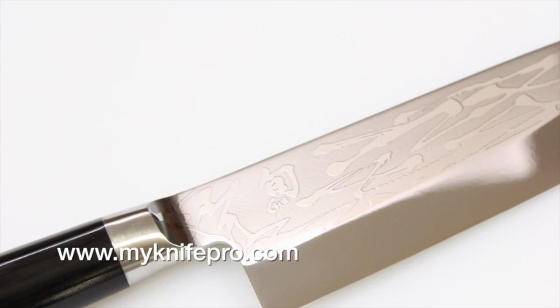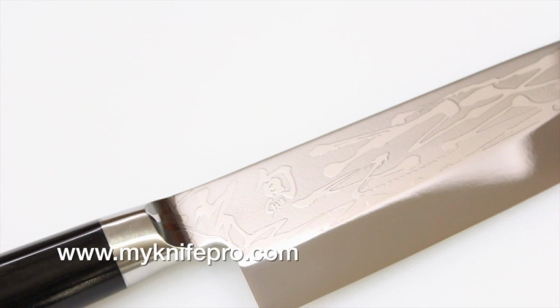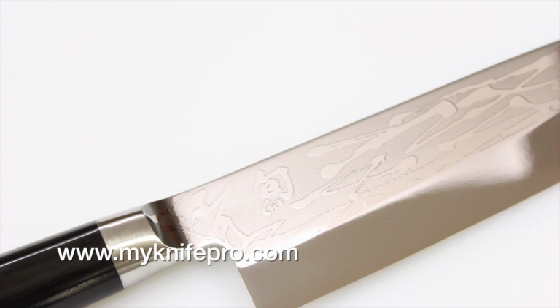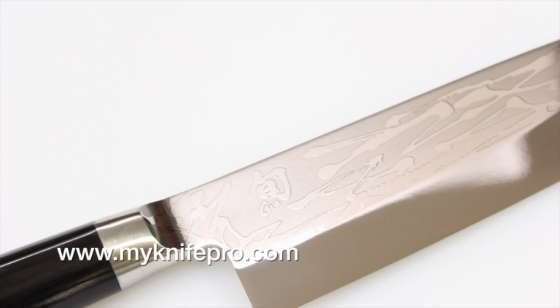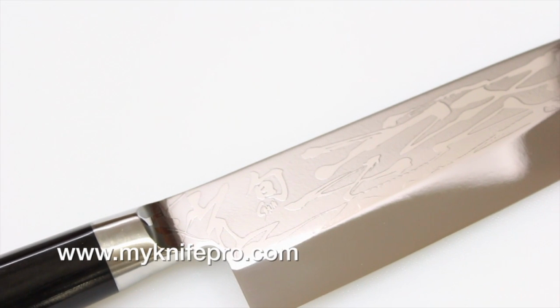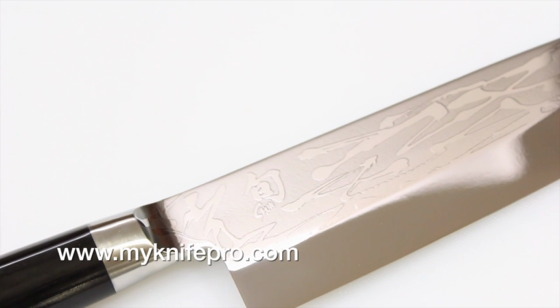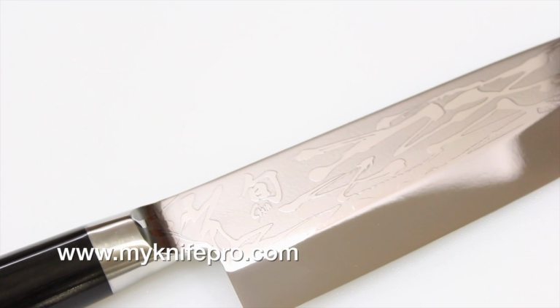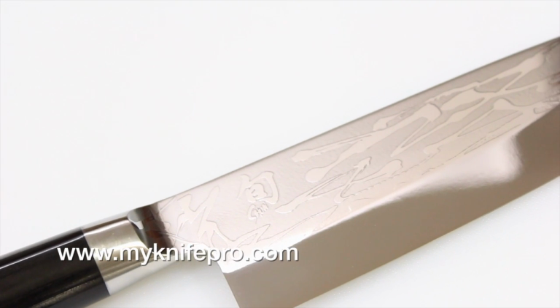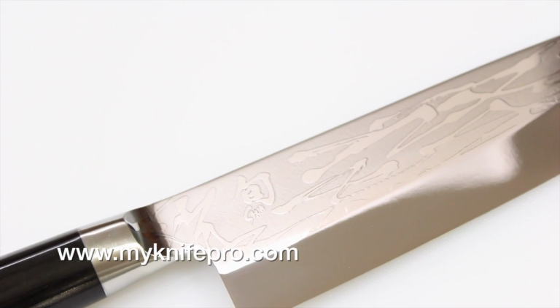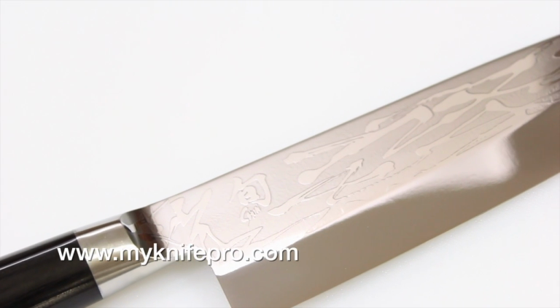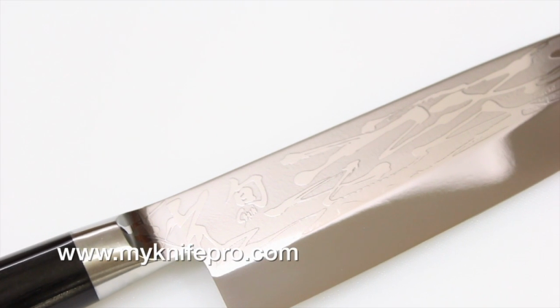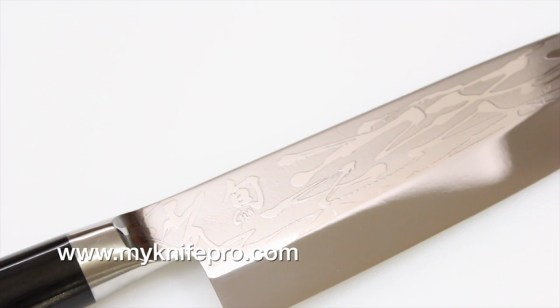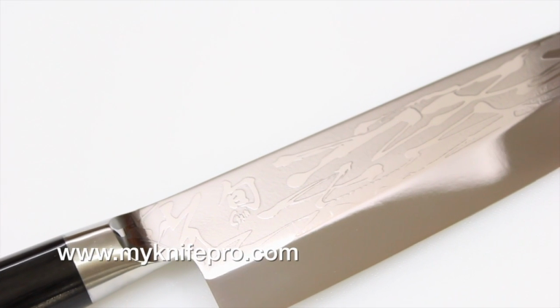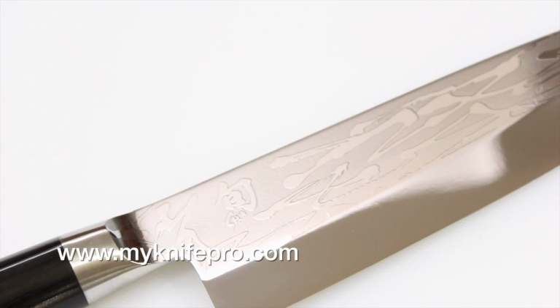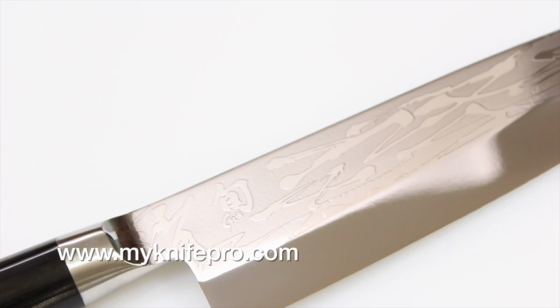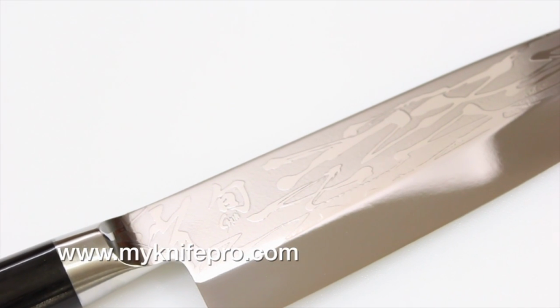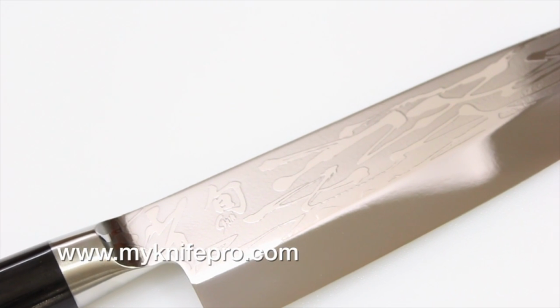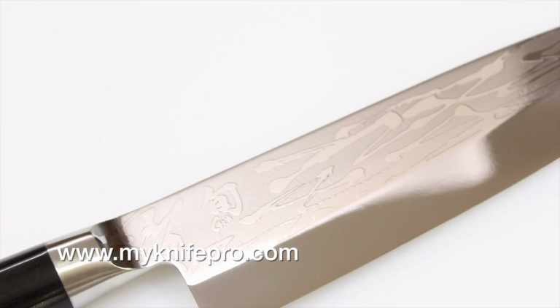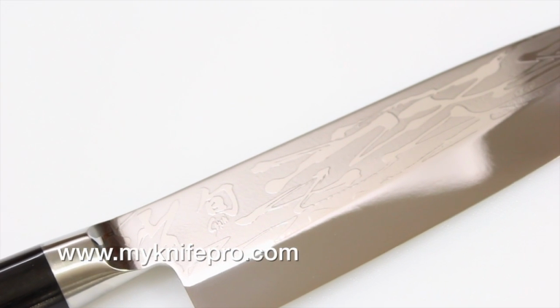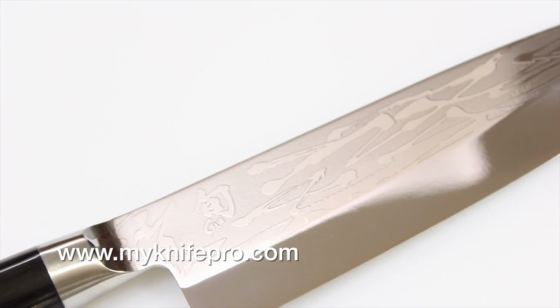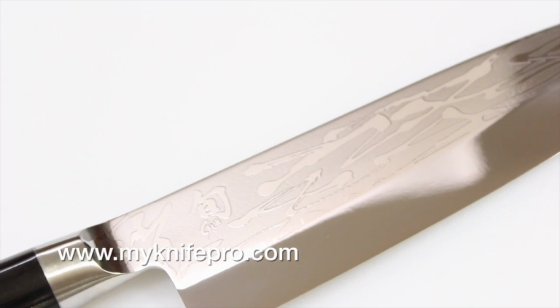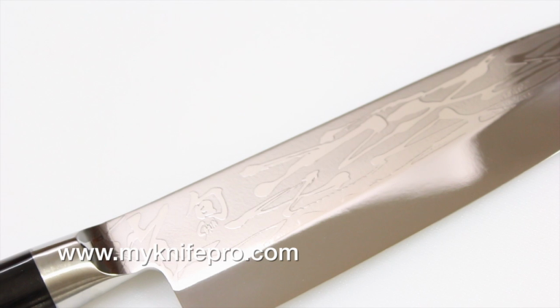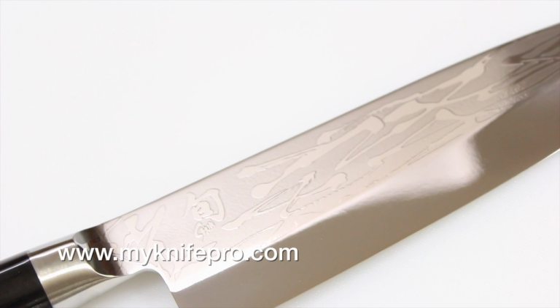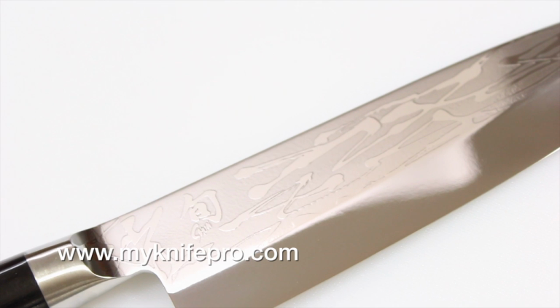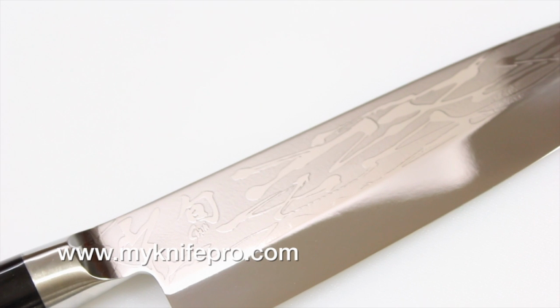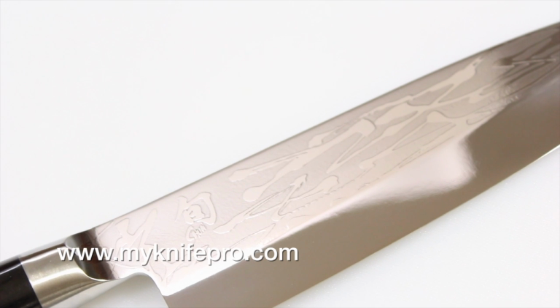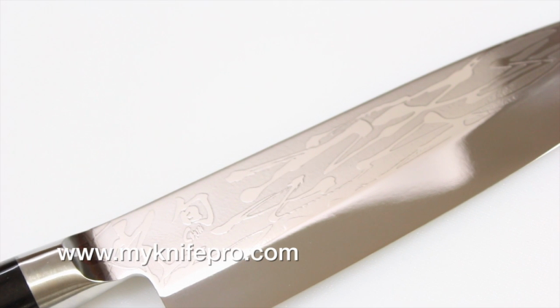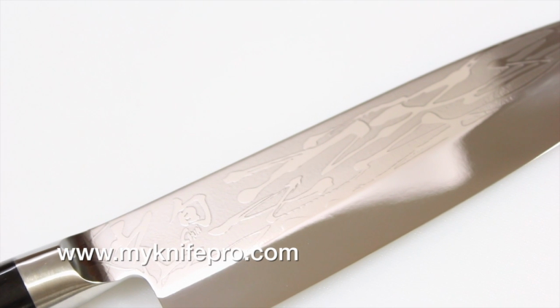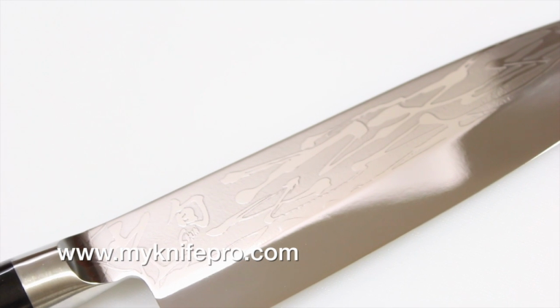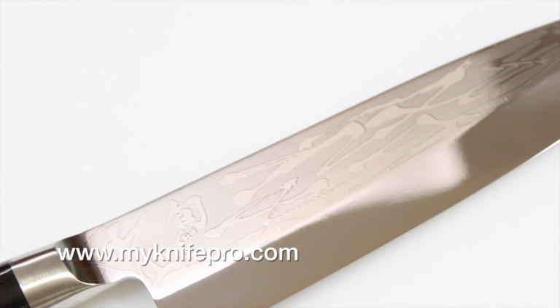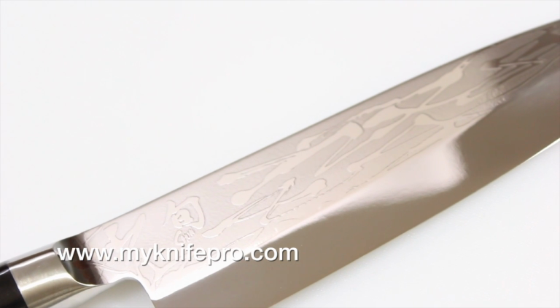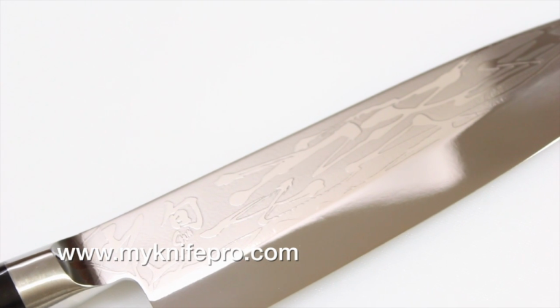For more information and help with finding the right knife for you, visit www.myknifepro.com.